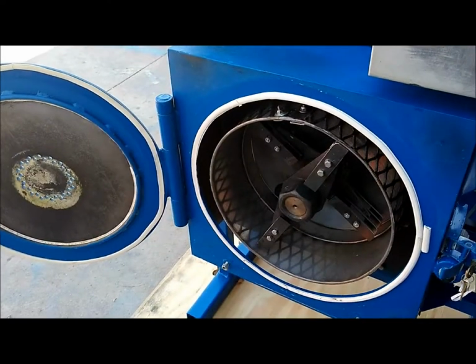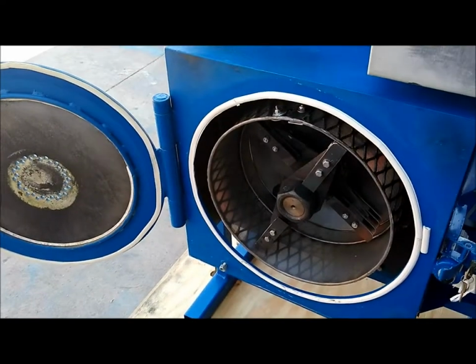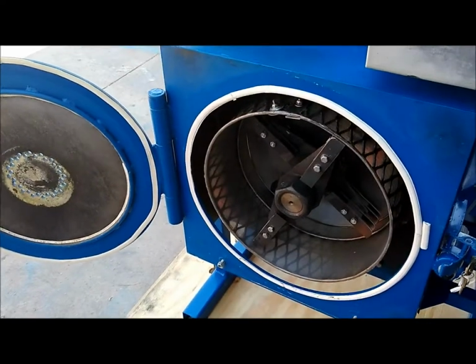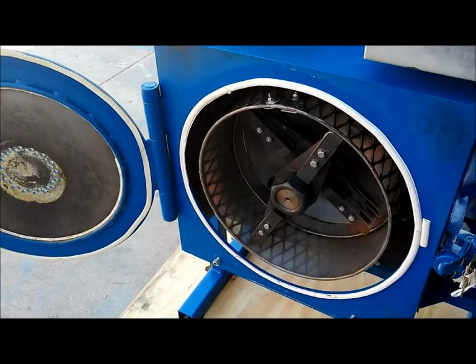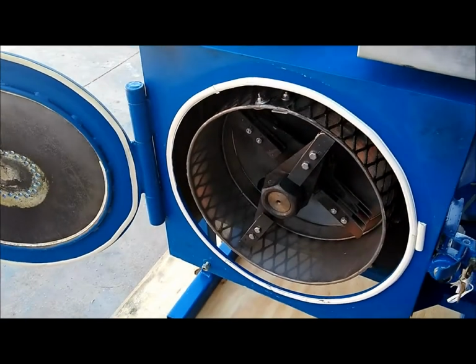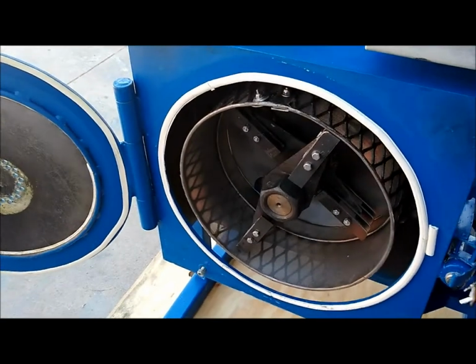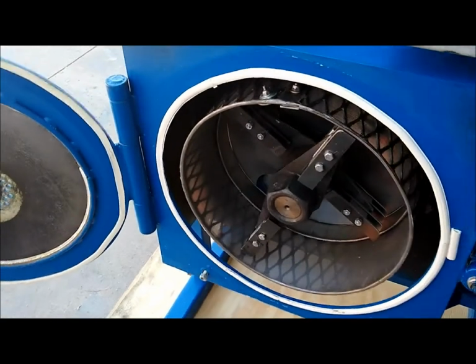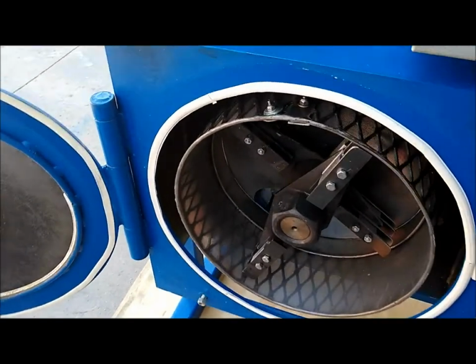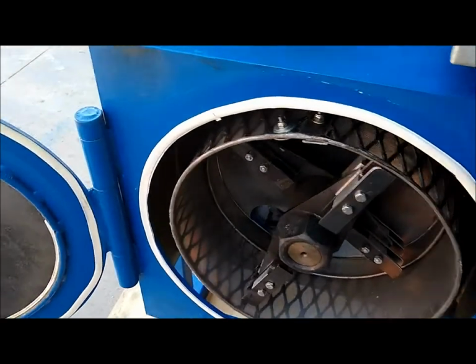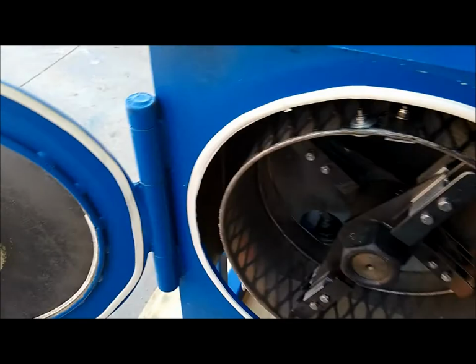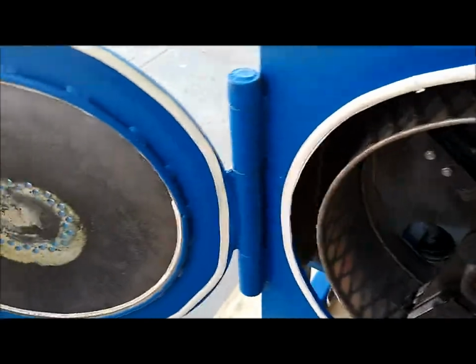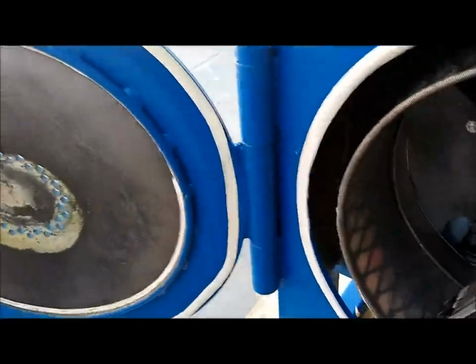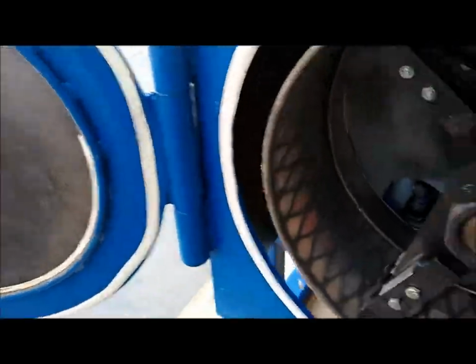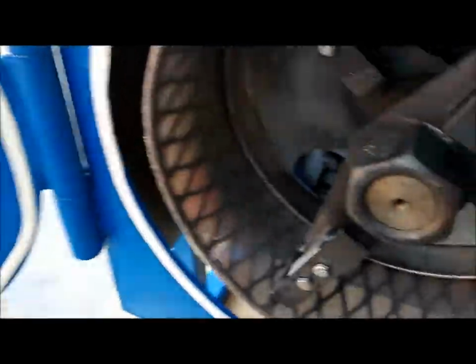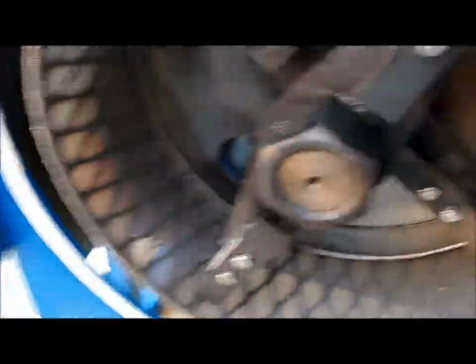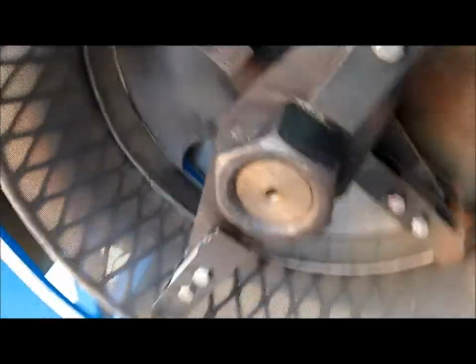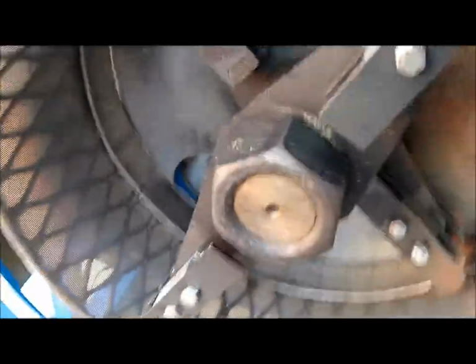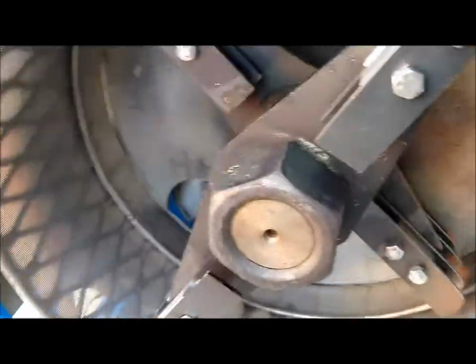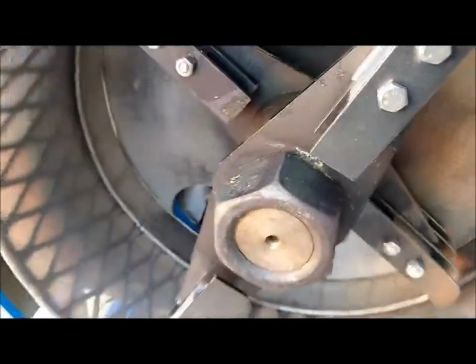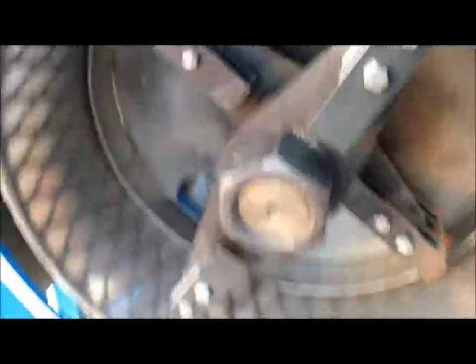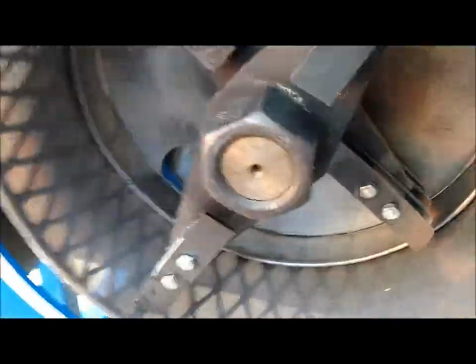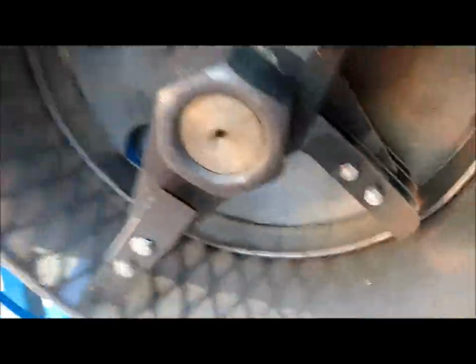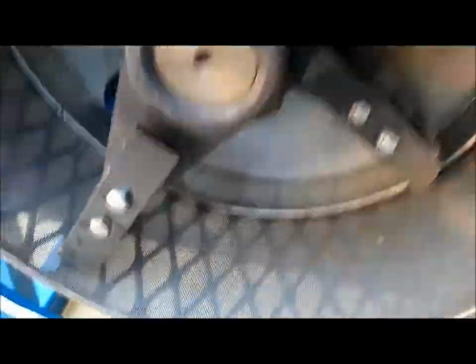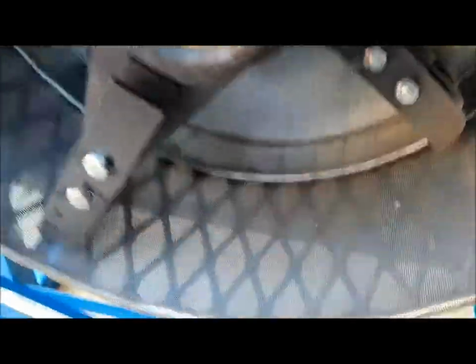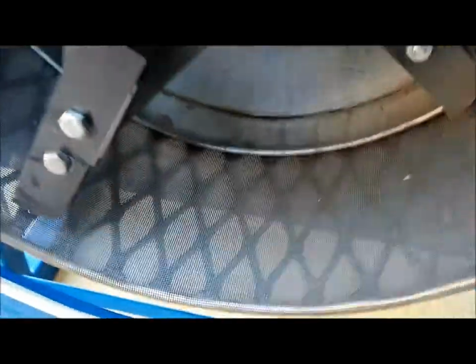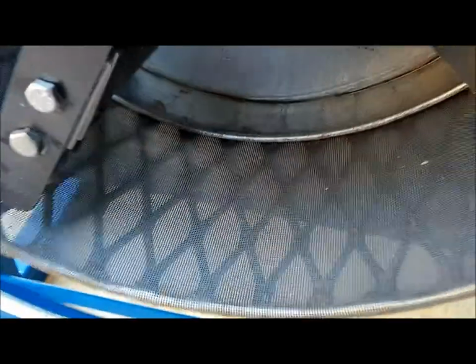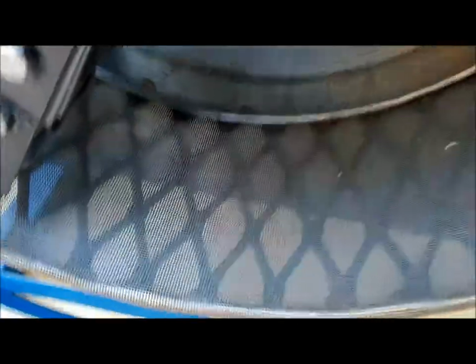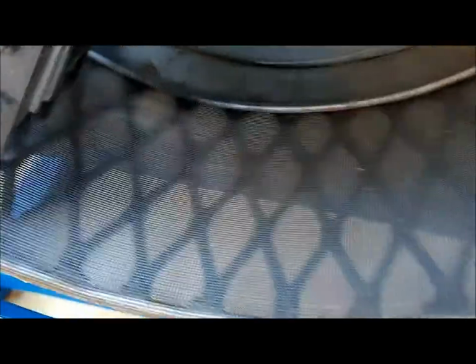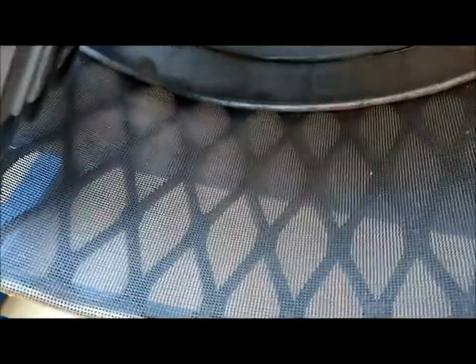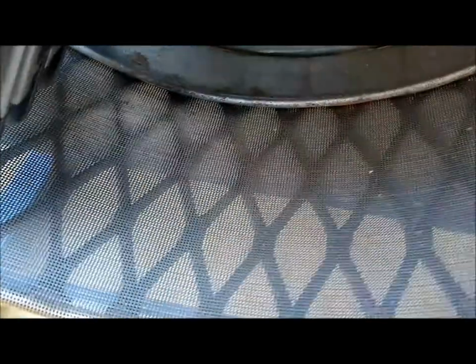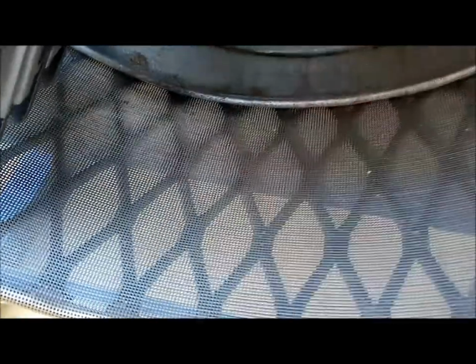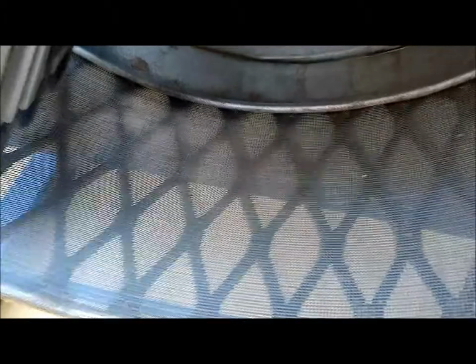This is looking inside the flour mill chamber. You can see the rotors, and it's got a real fine screen there.